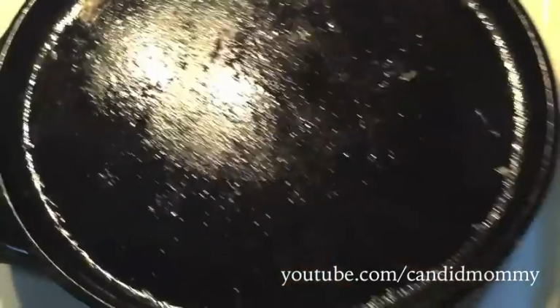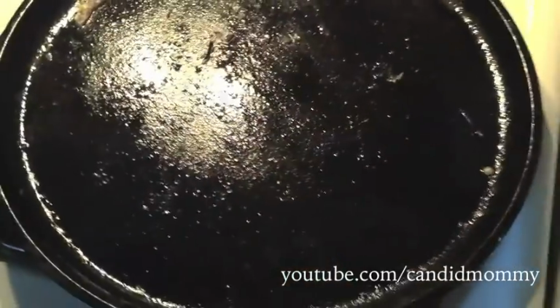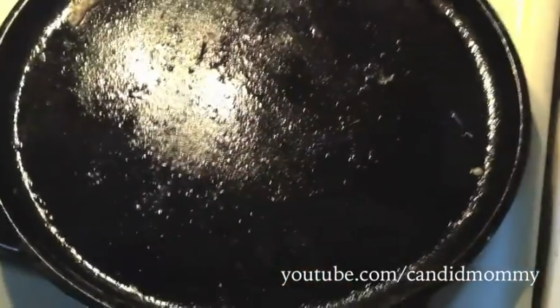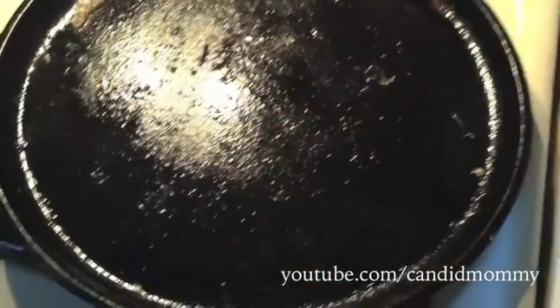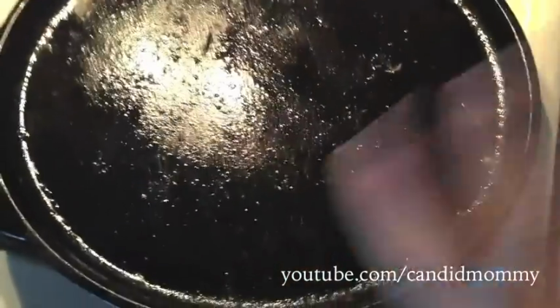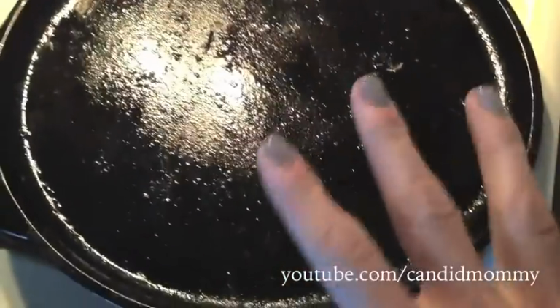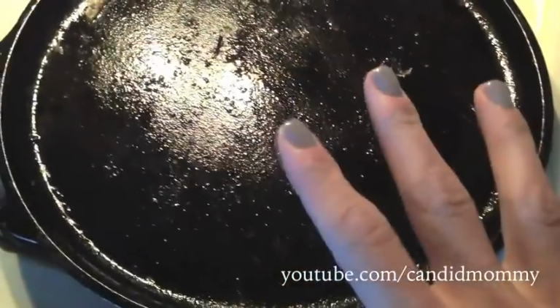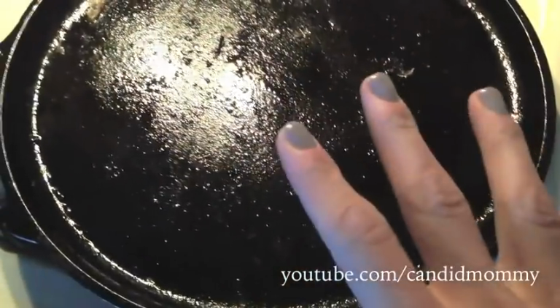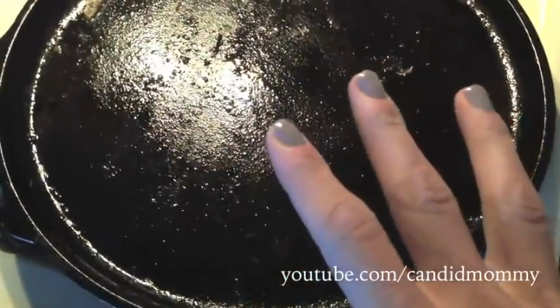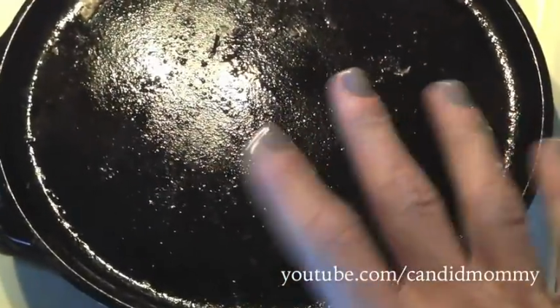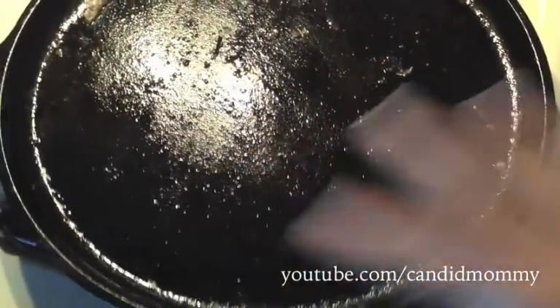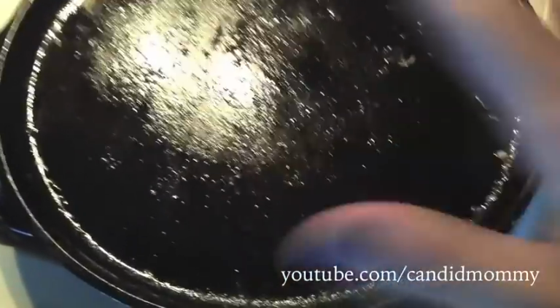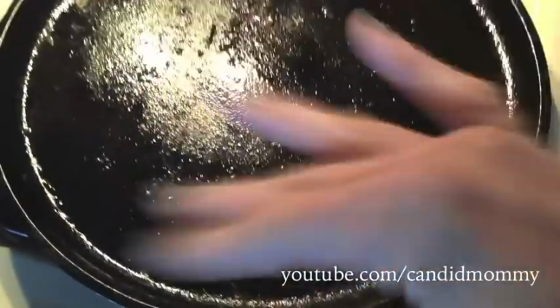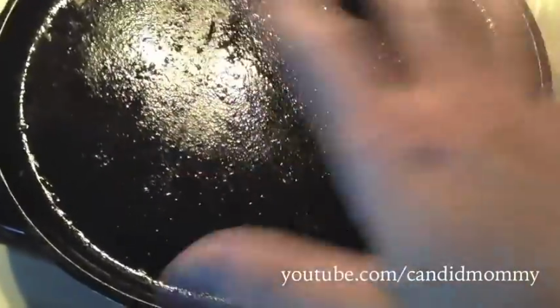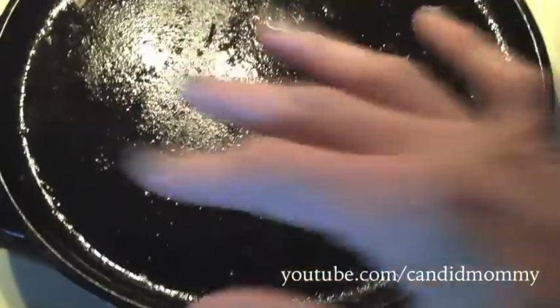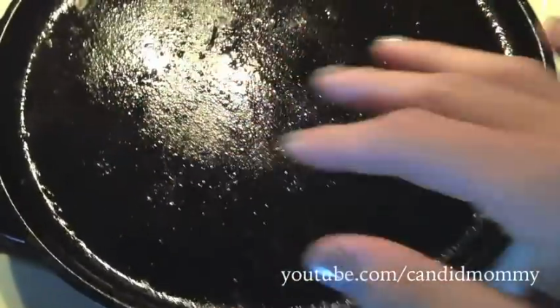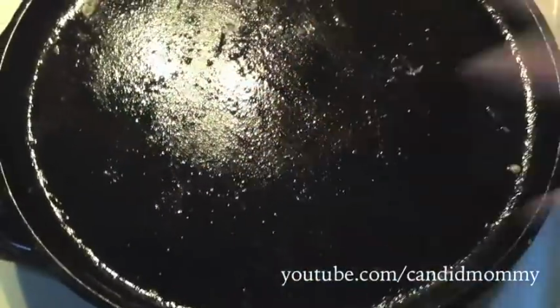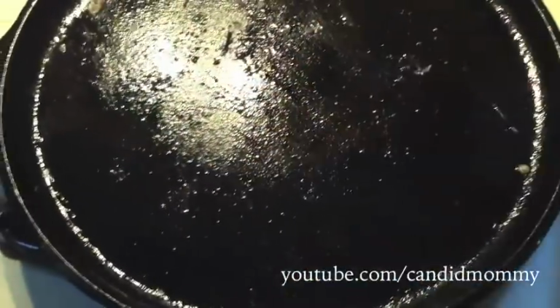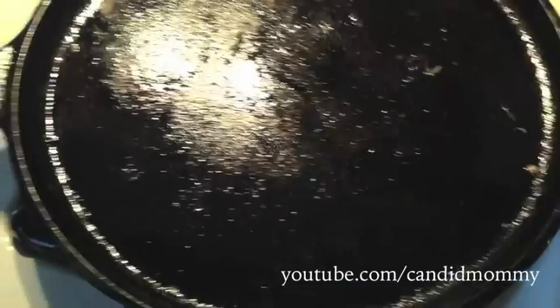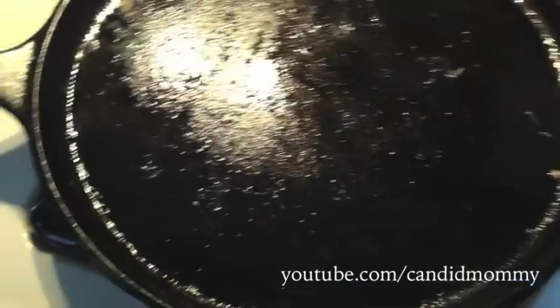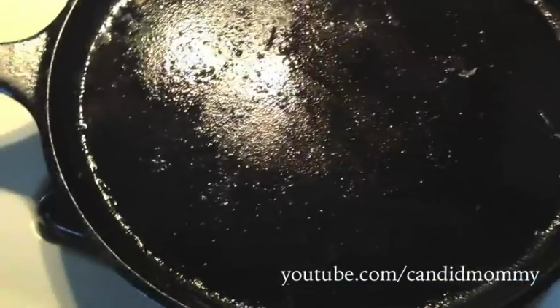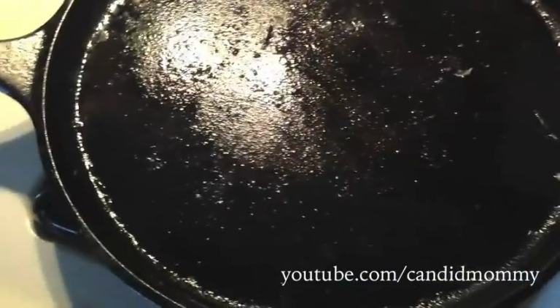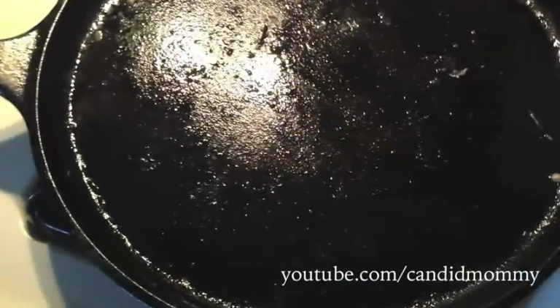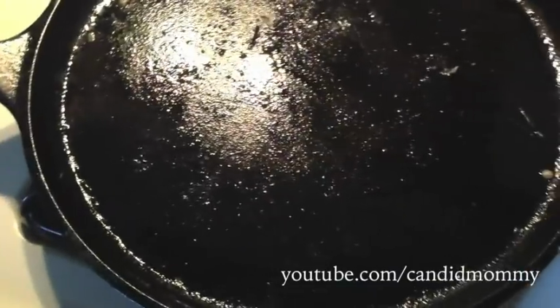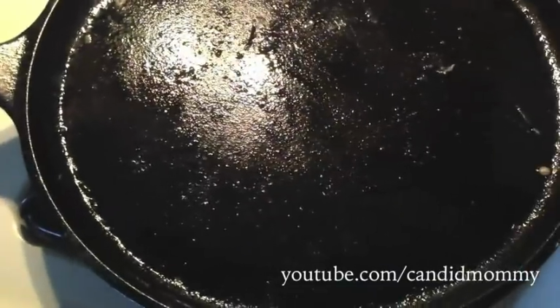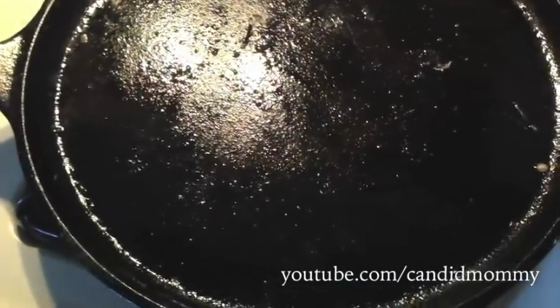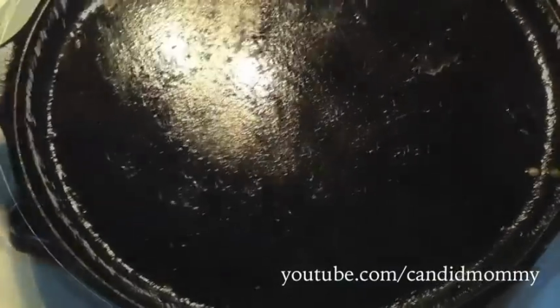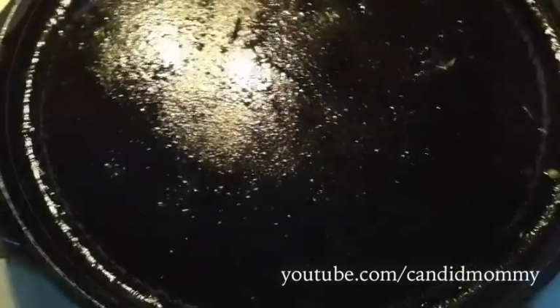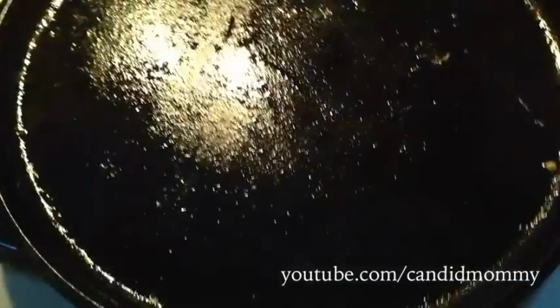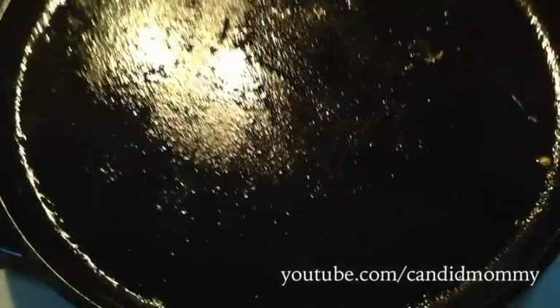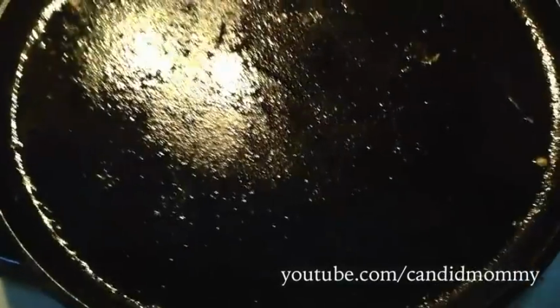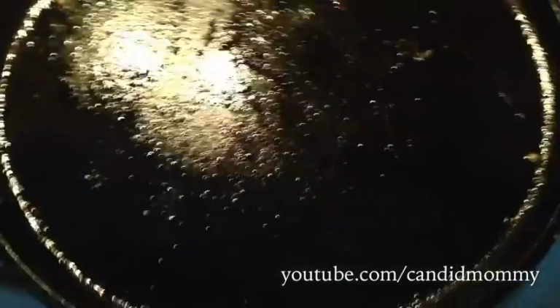My pan has a little bit of fat on it from cooking some turkey bacon, so I'm gonna crack it.